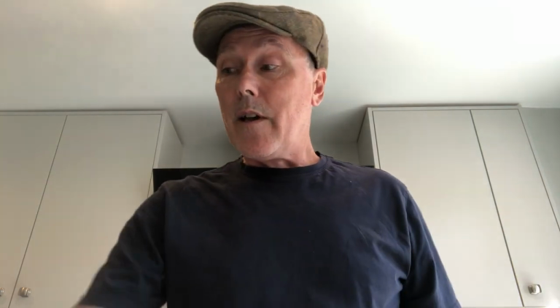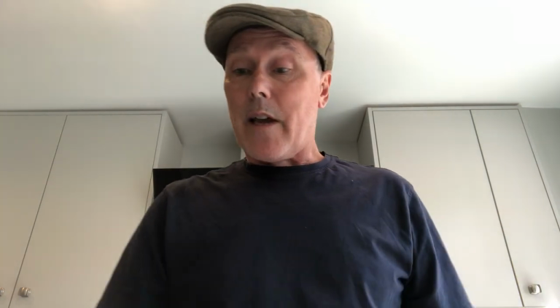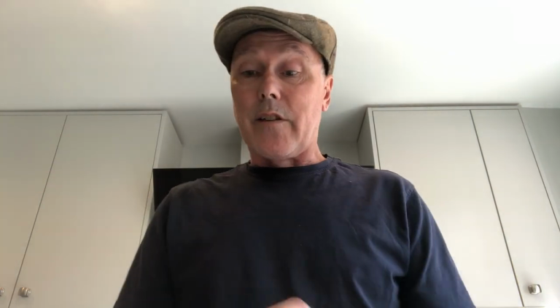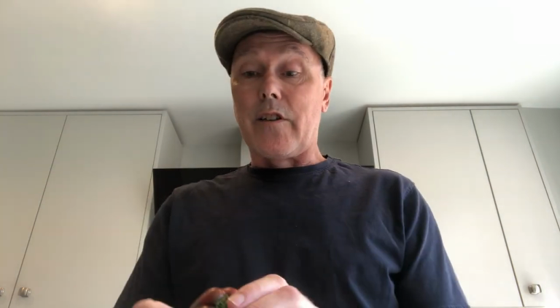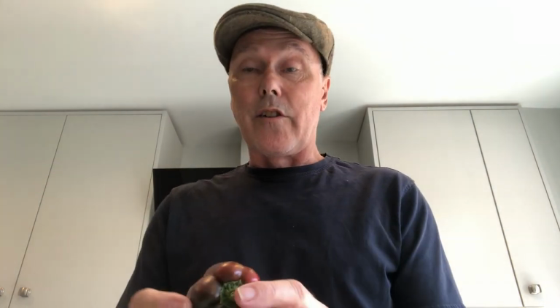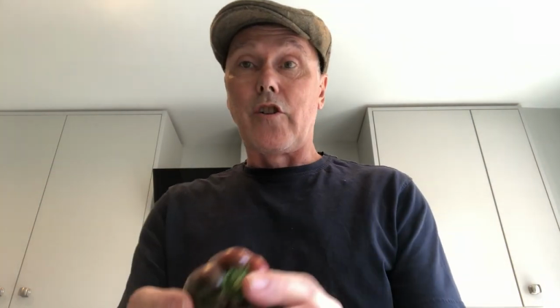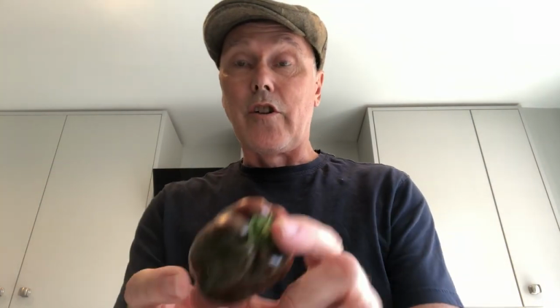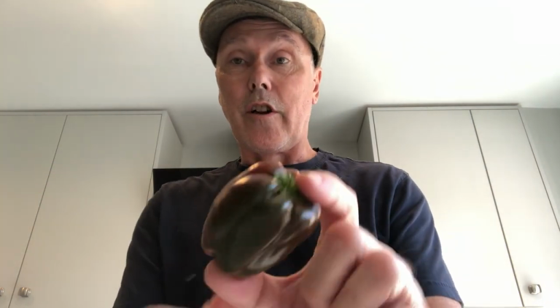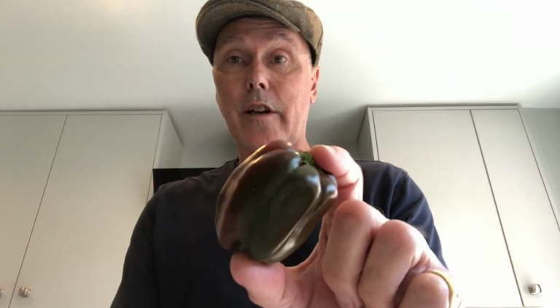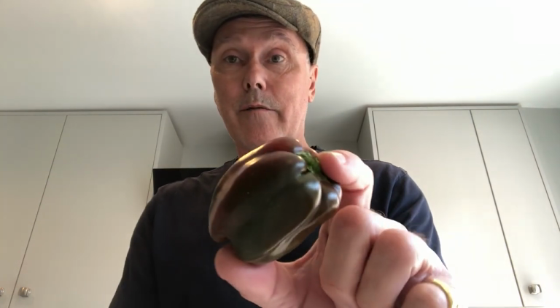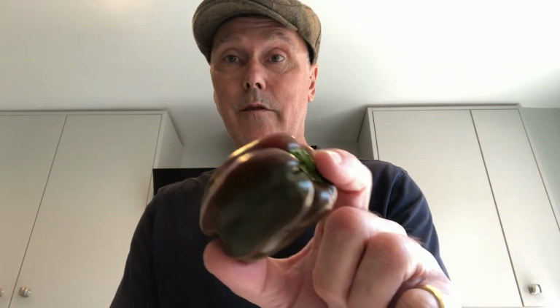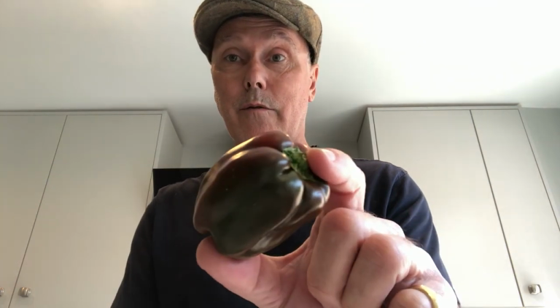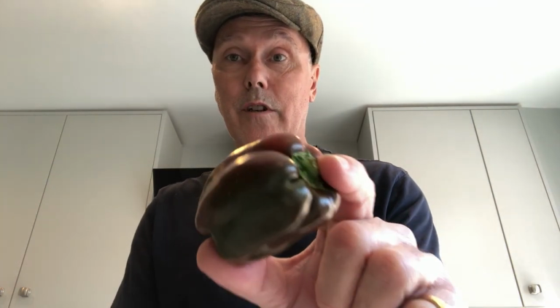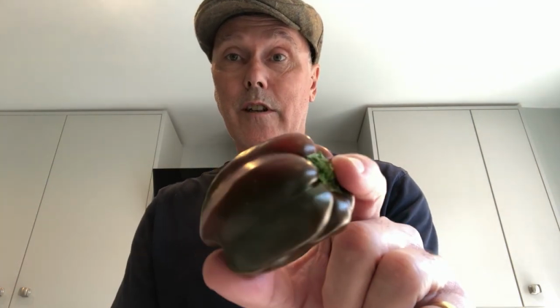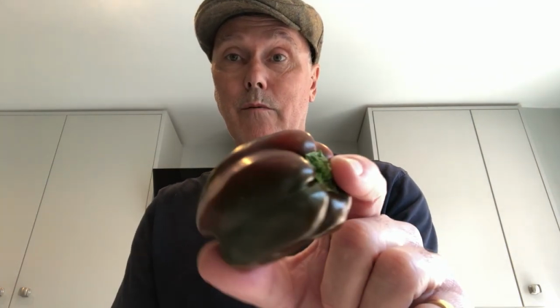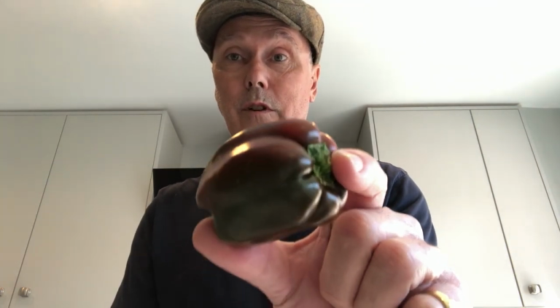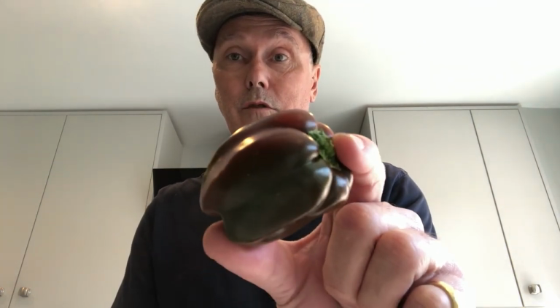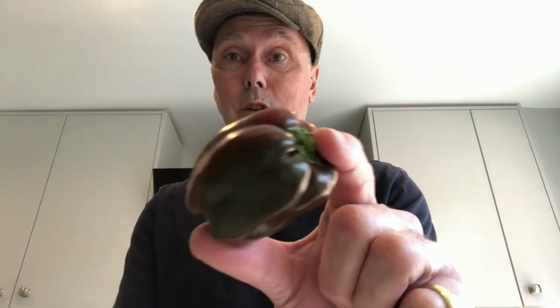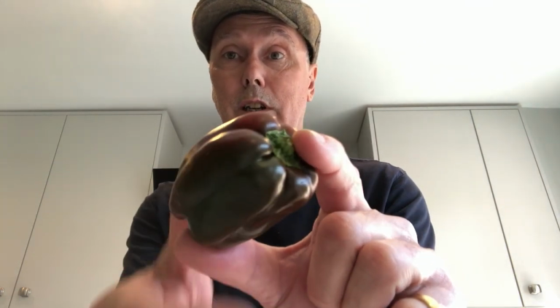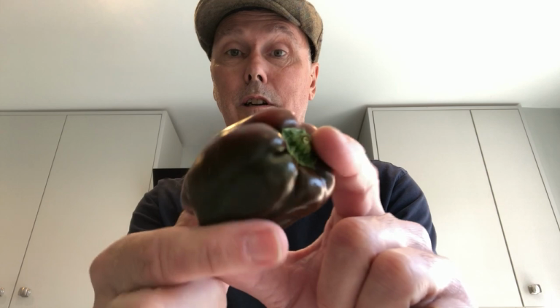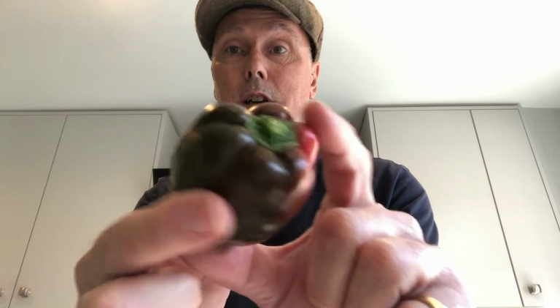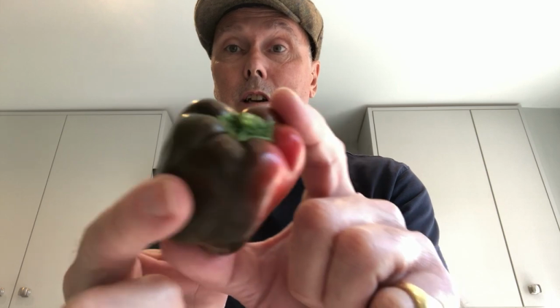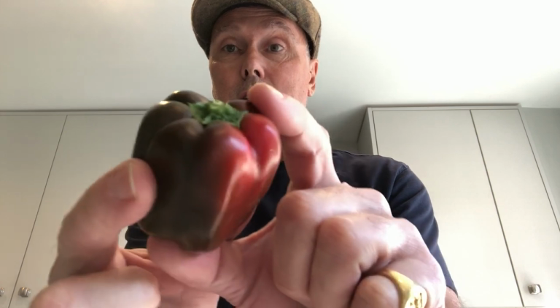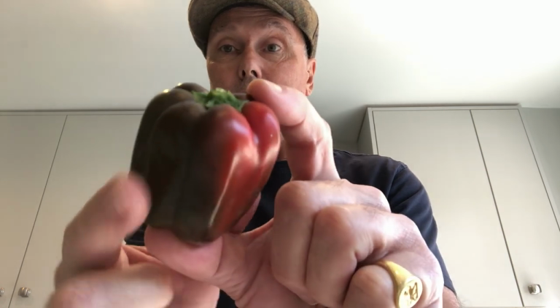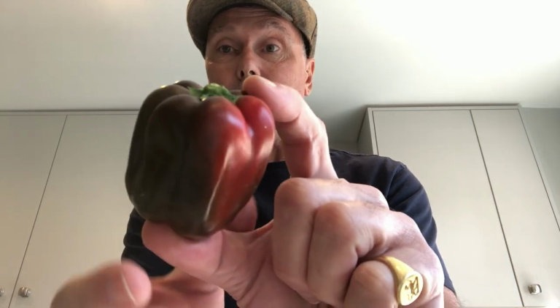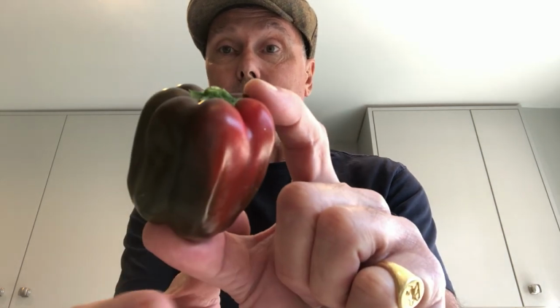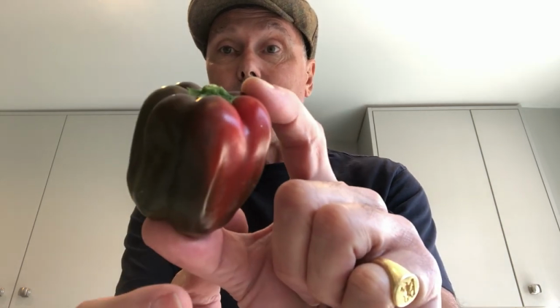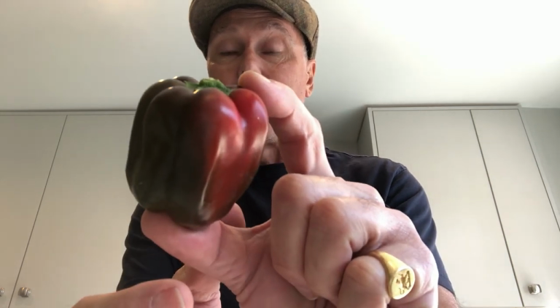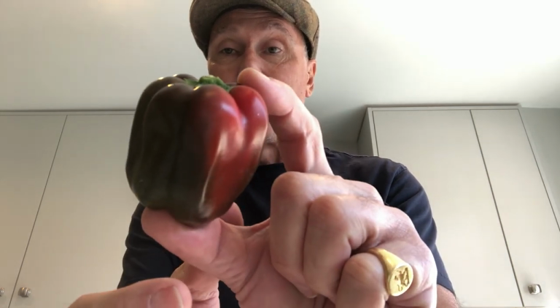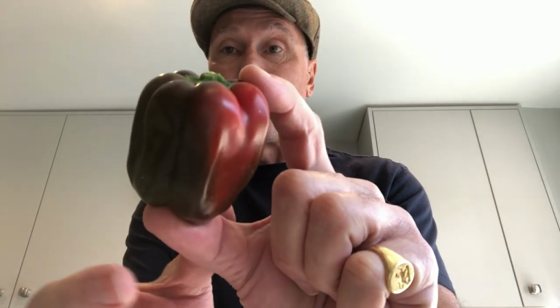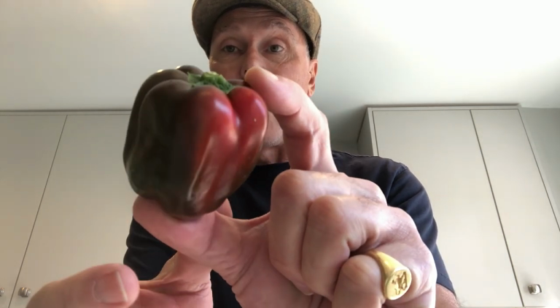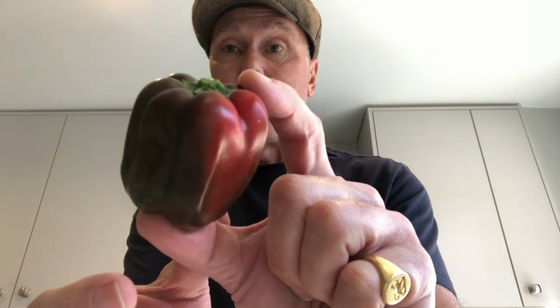They change color later, so effectively a green pepper is an unripe pepper. As they start to change color, you'll see this one is green — it's just starting to turn to red.